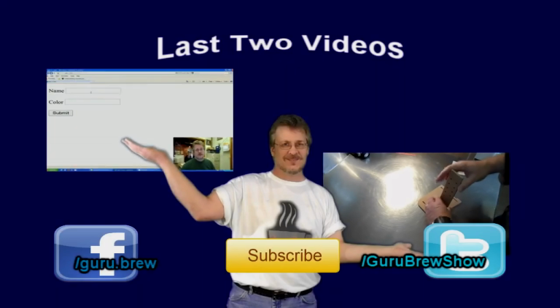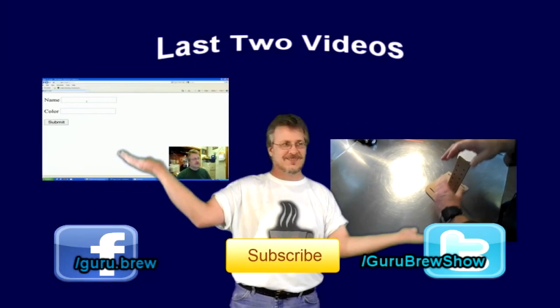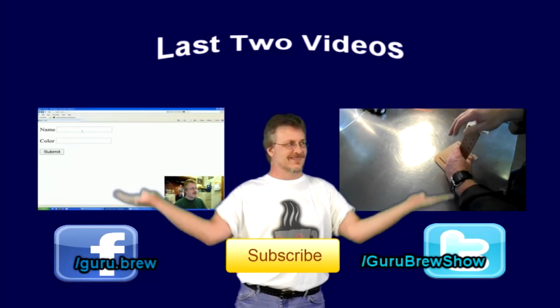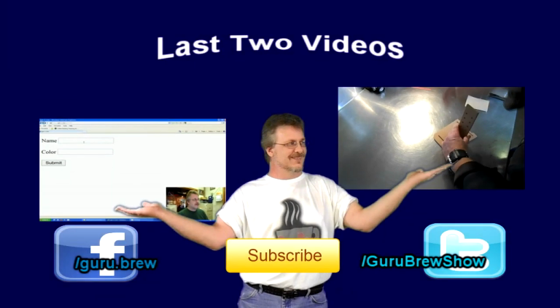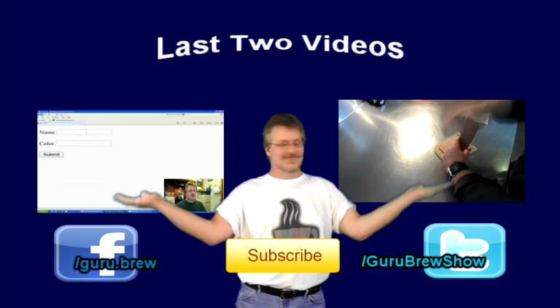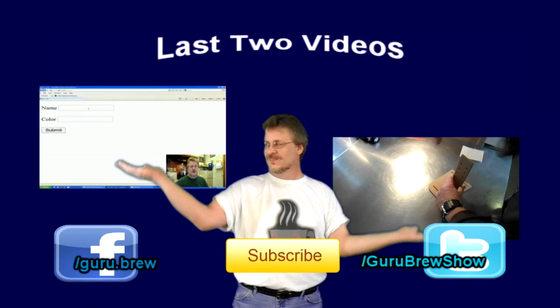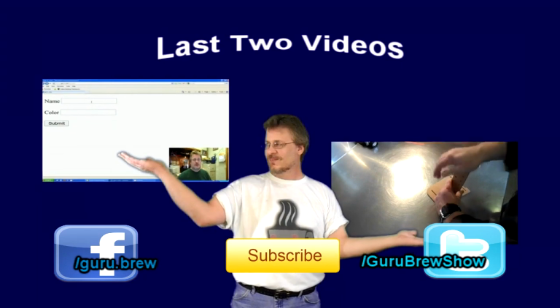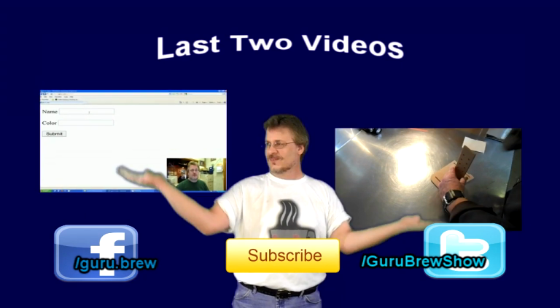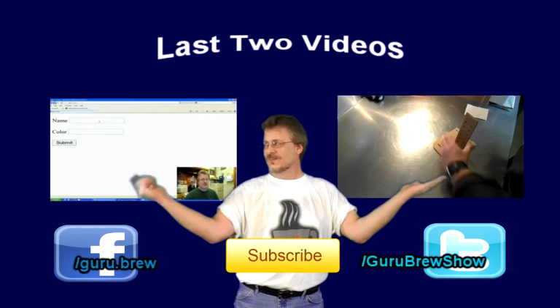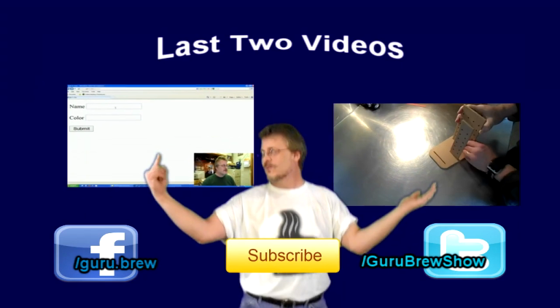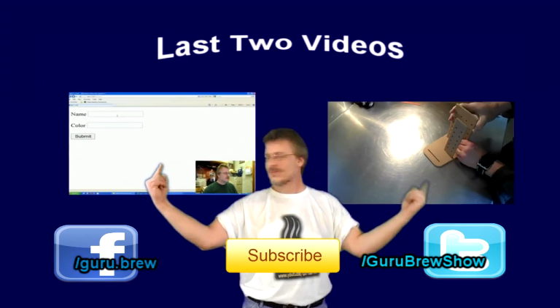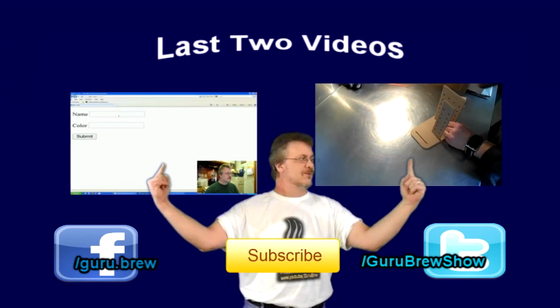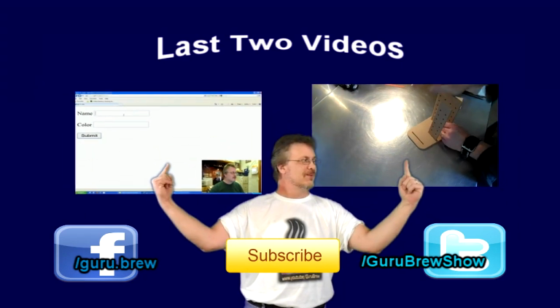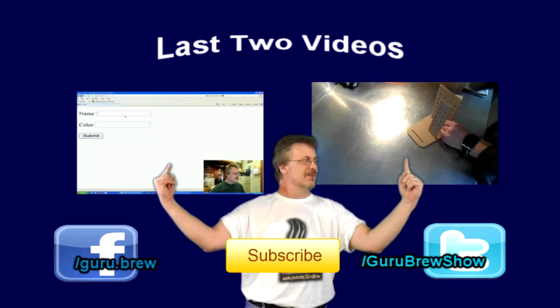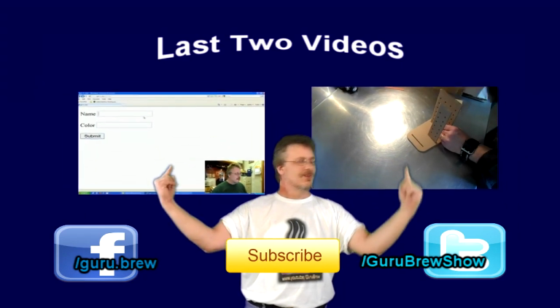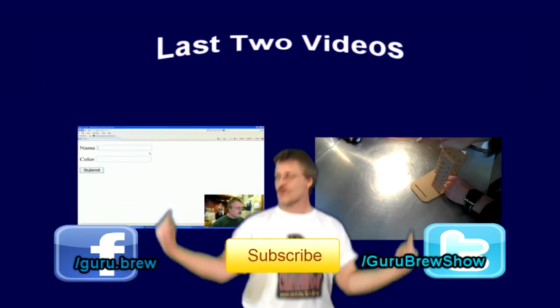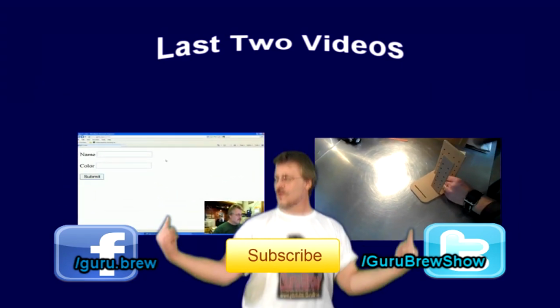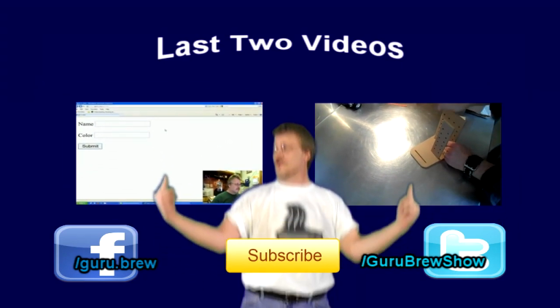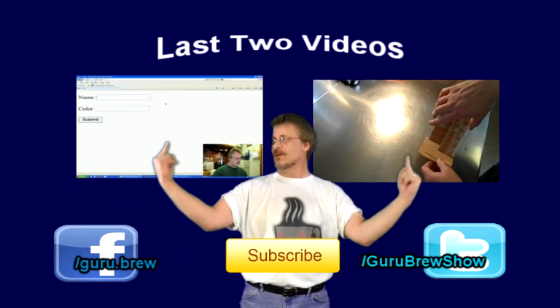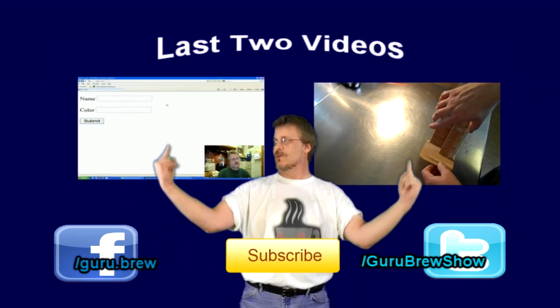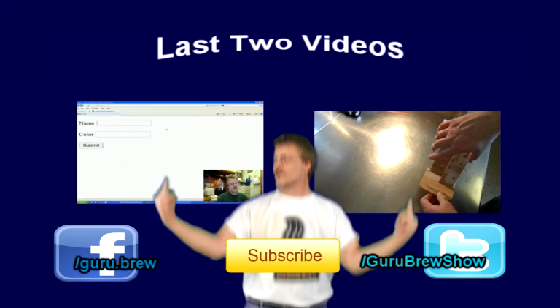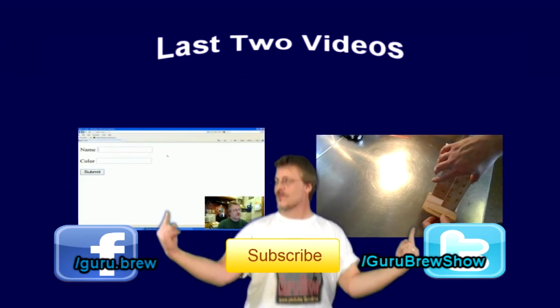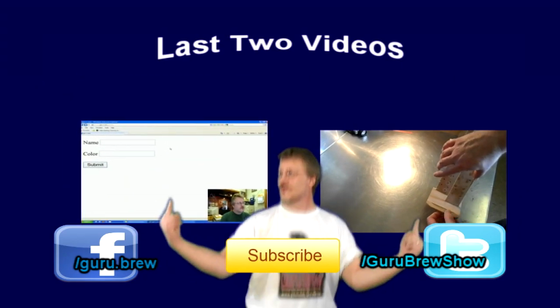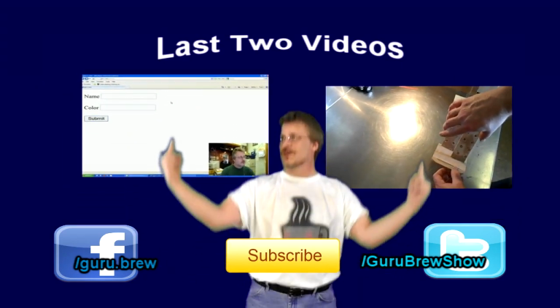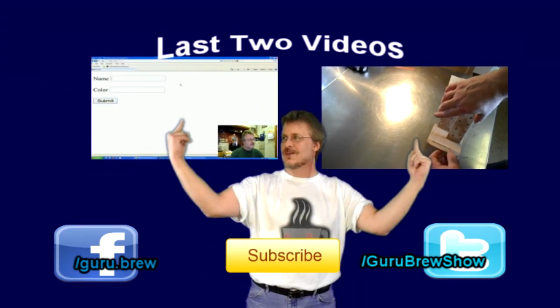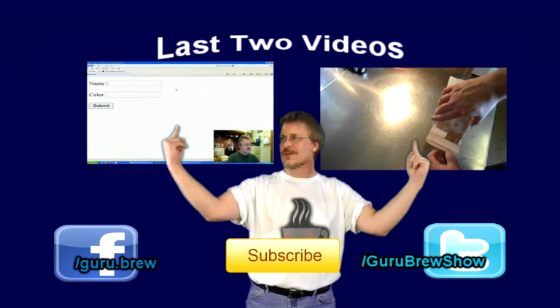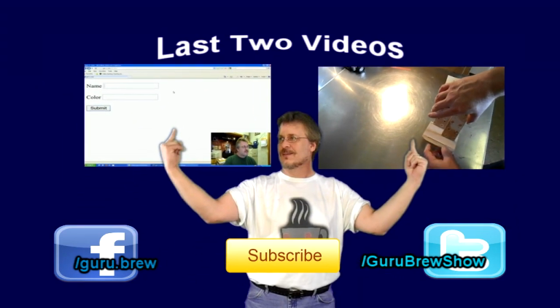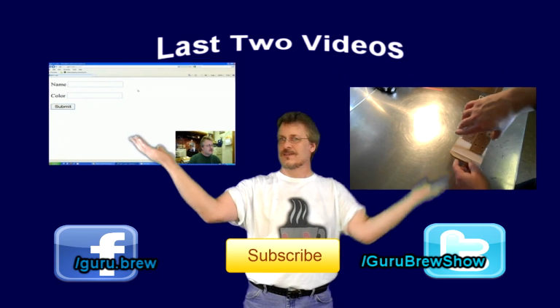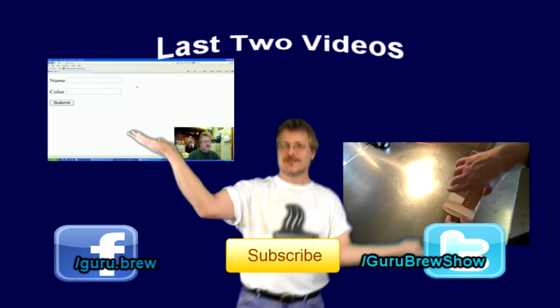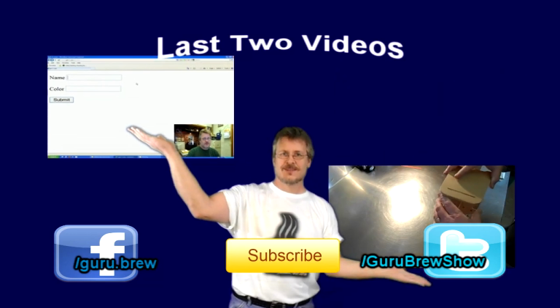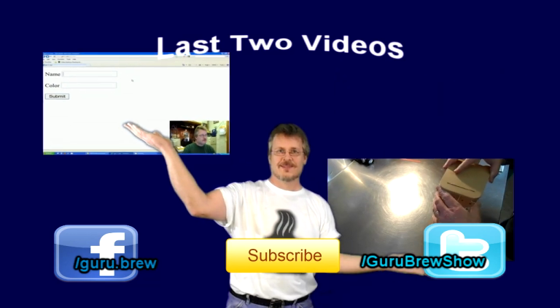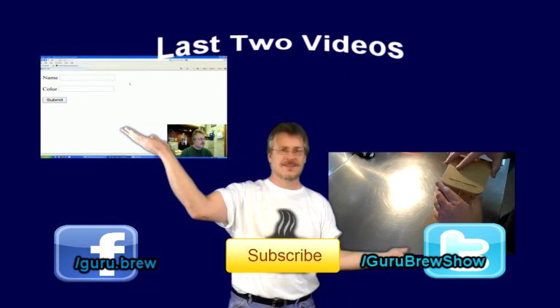Hey guys, this is Steve. Thanks for watching. Don't forget to subscribe if you like this video, and be sure to rate and comment. See ya.